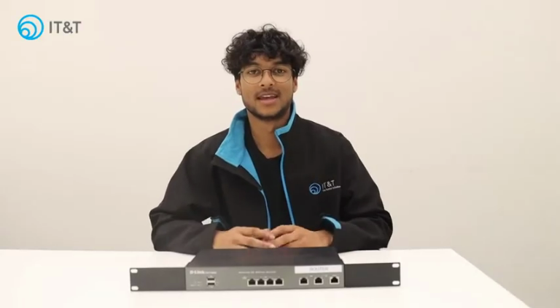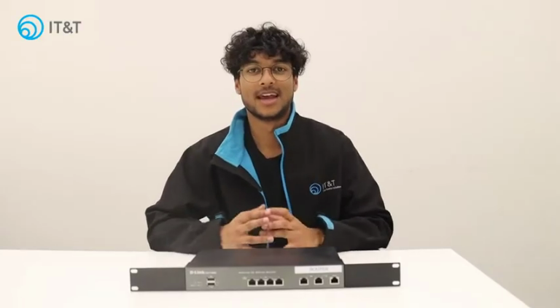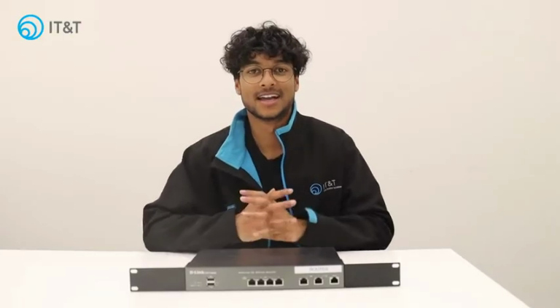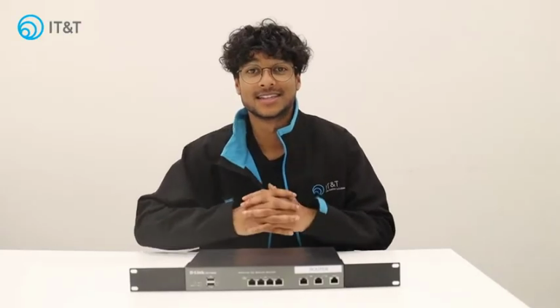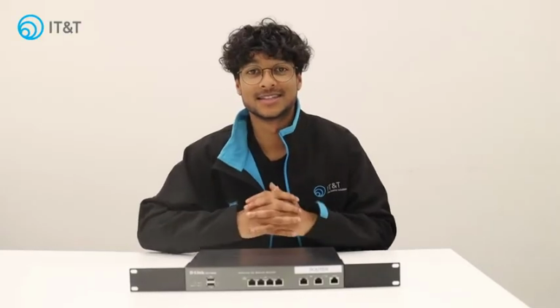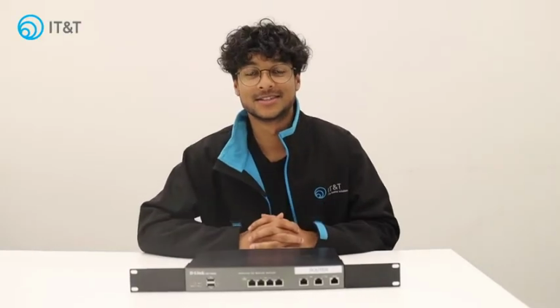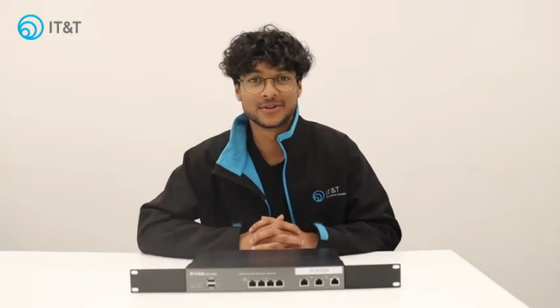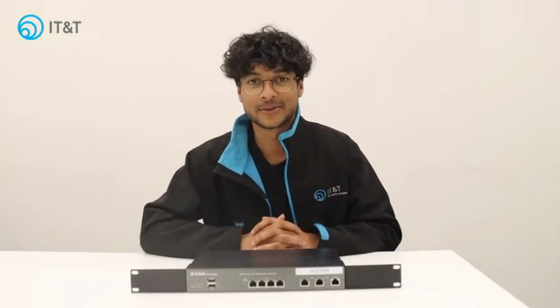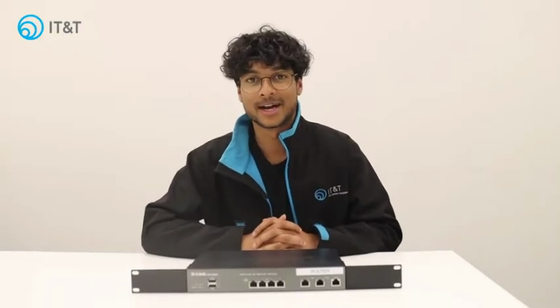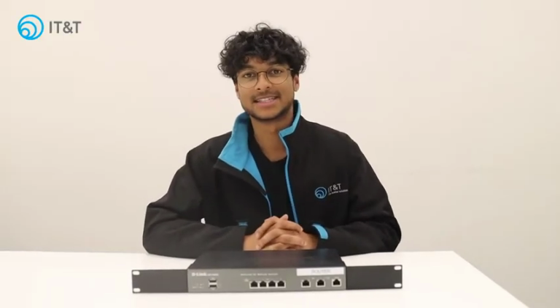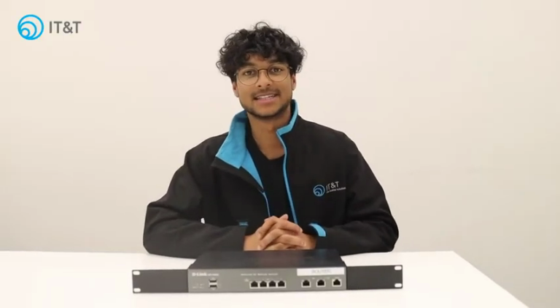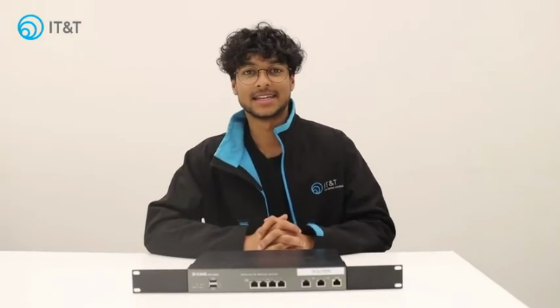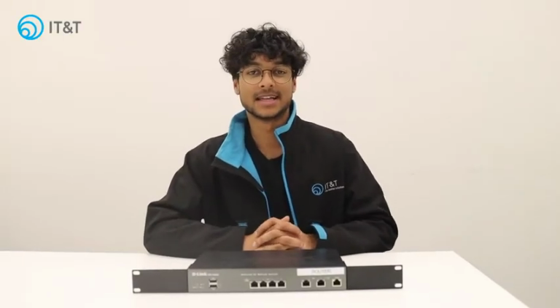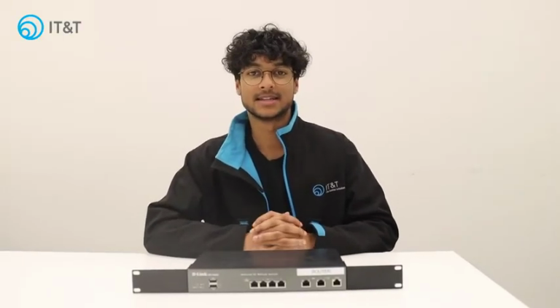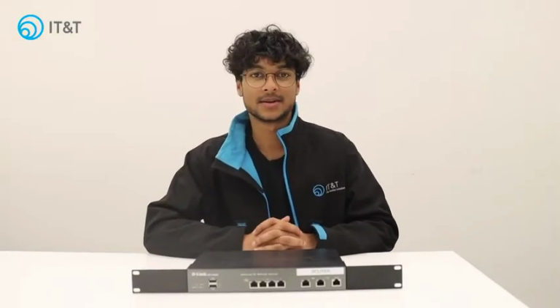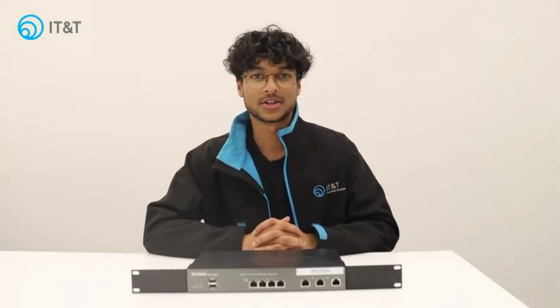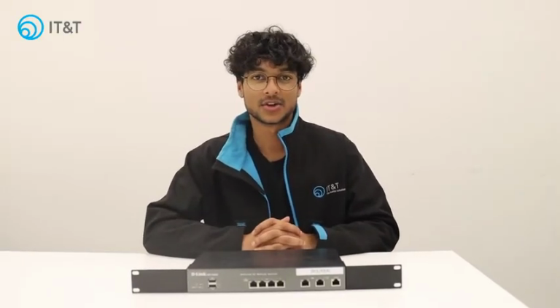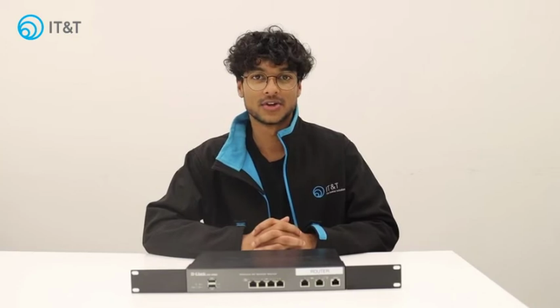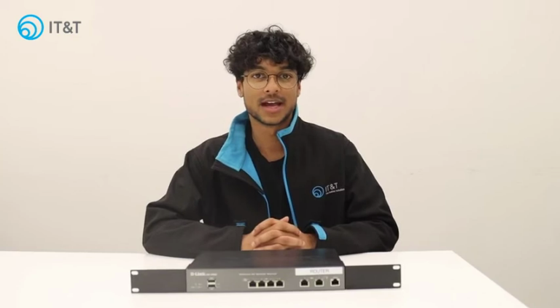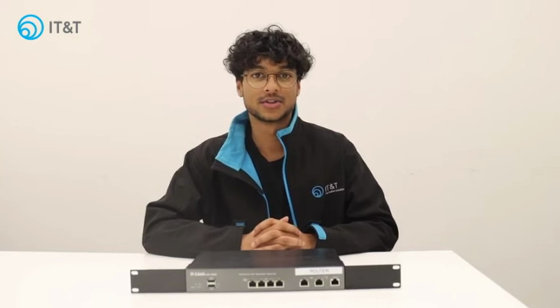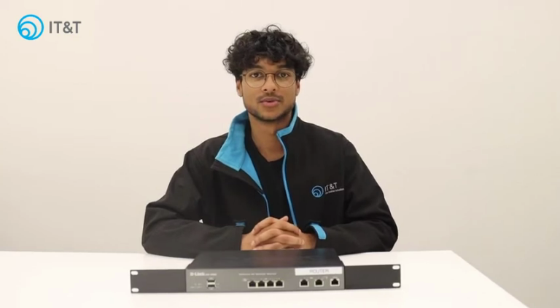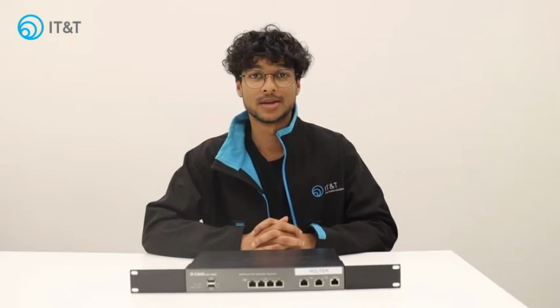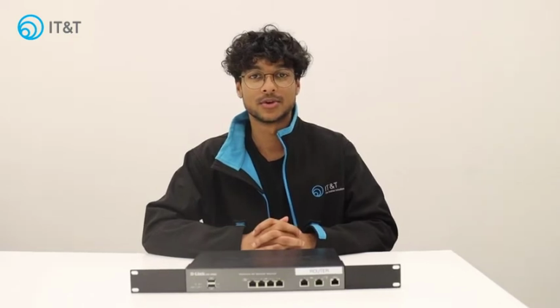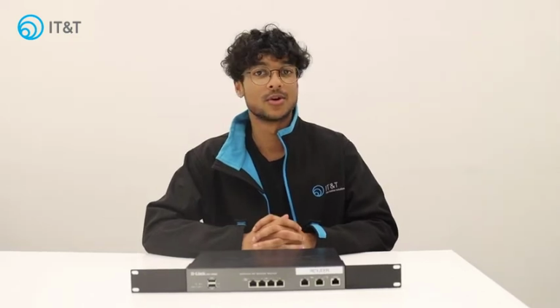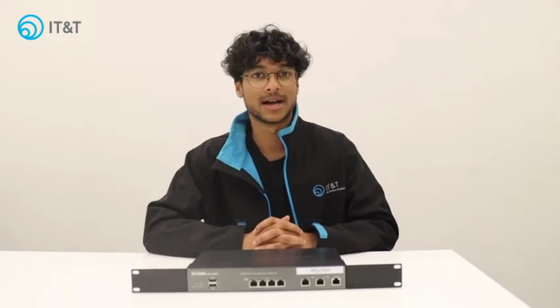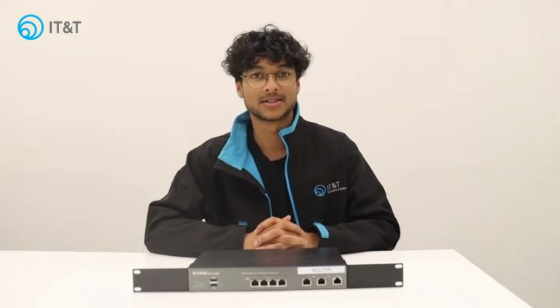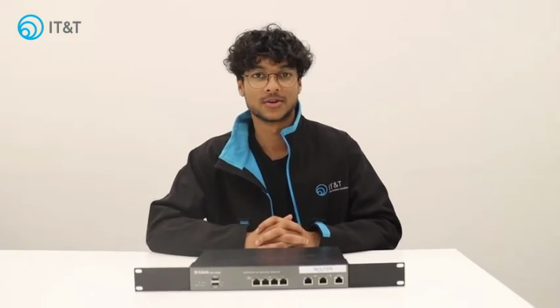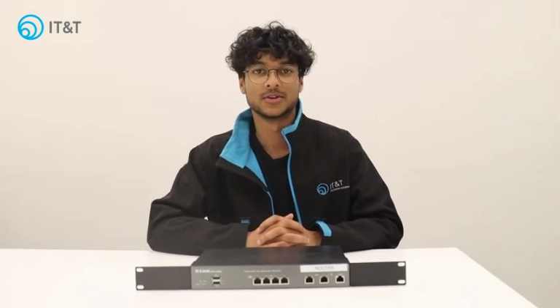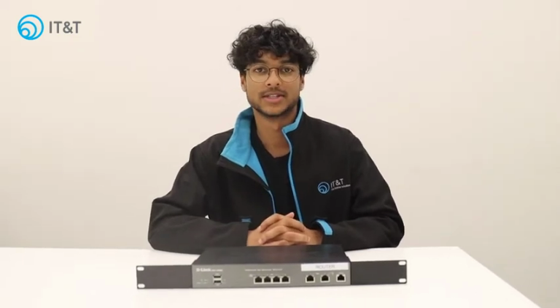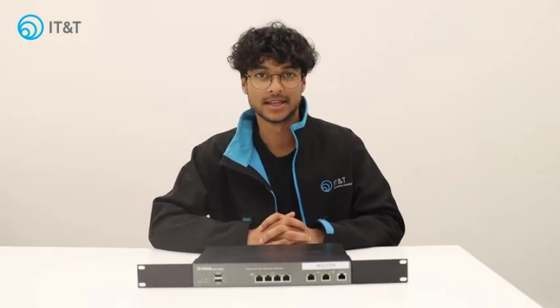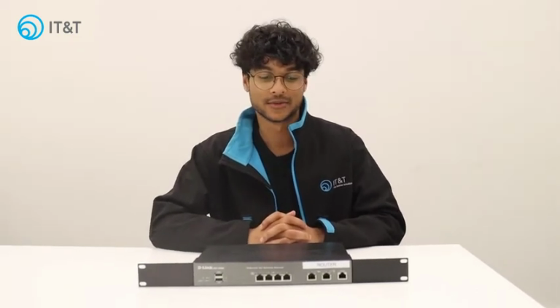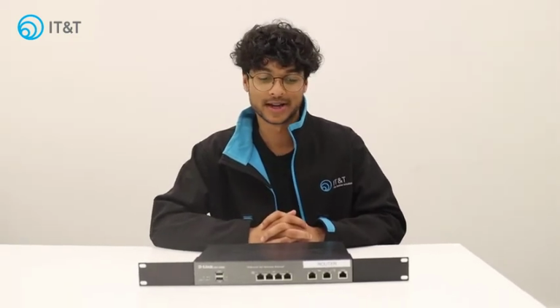Hey guys, it's Nadoon from IT&T and today I'm going to show you how to reboot or power cycle your D-Link router.